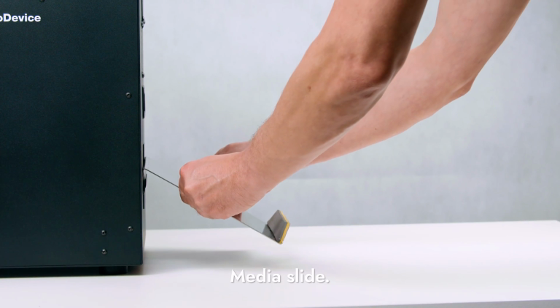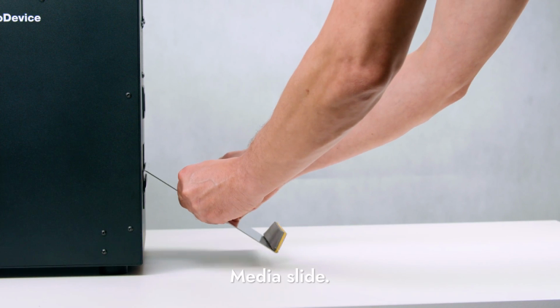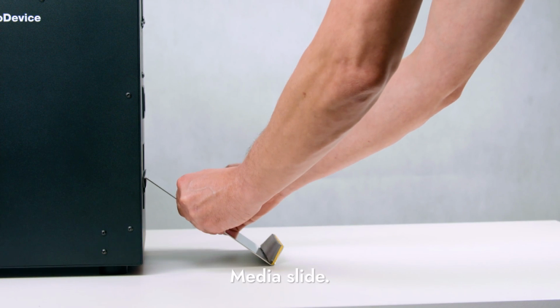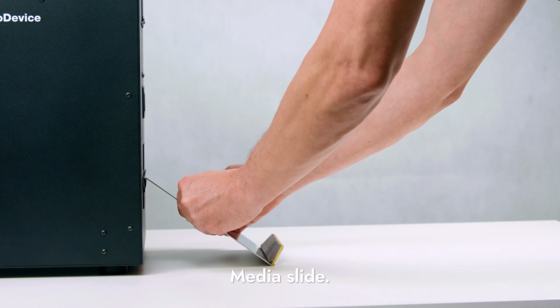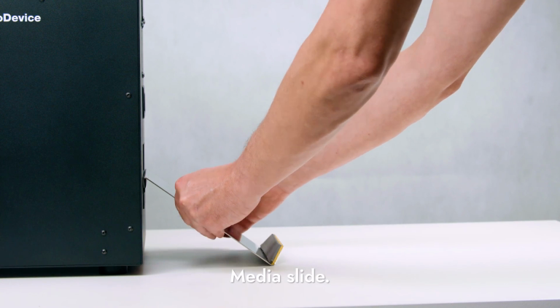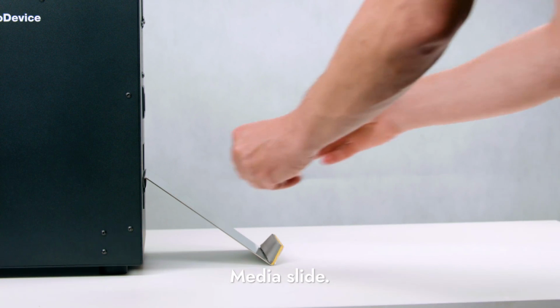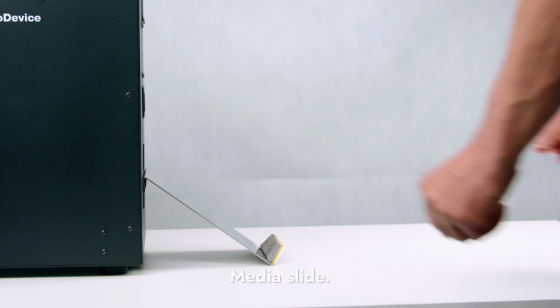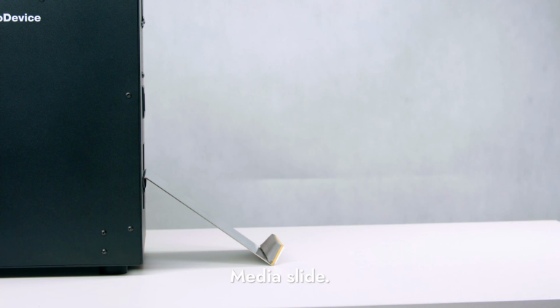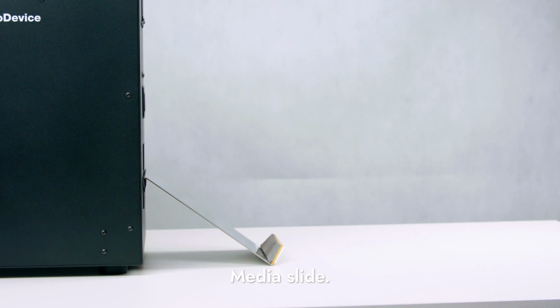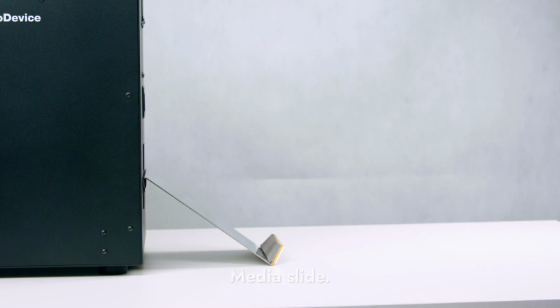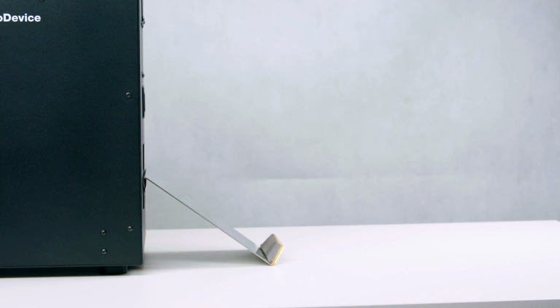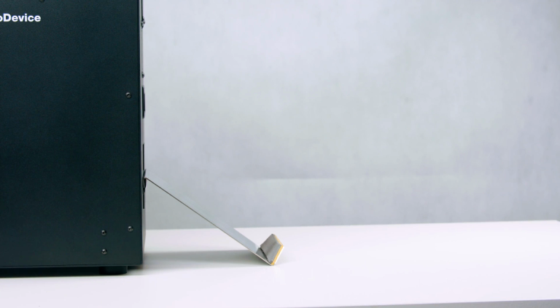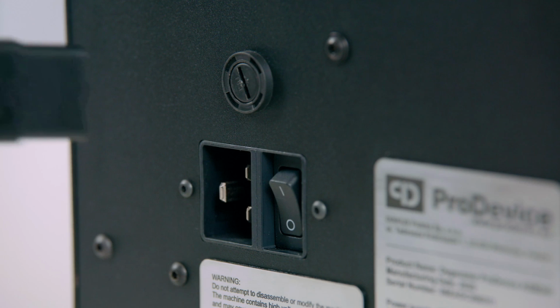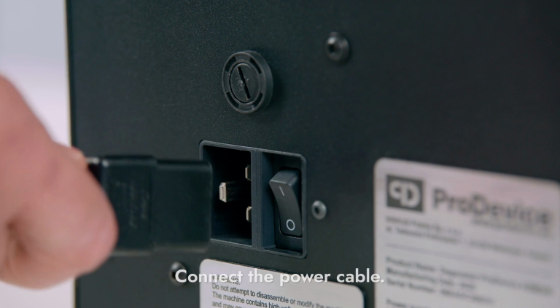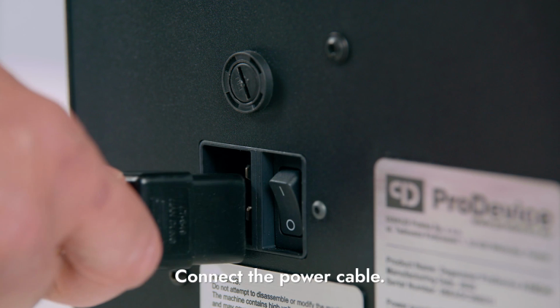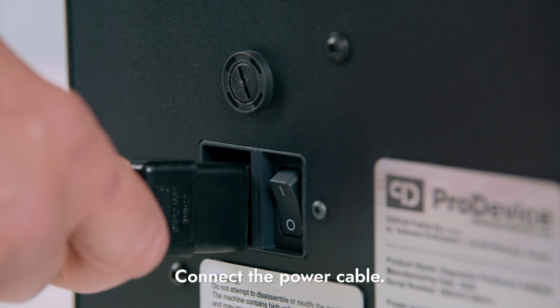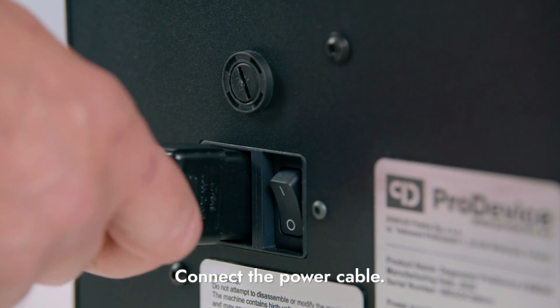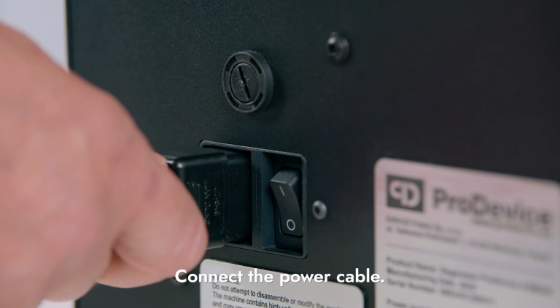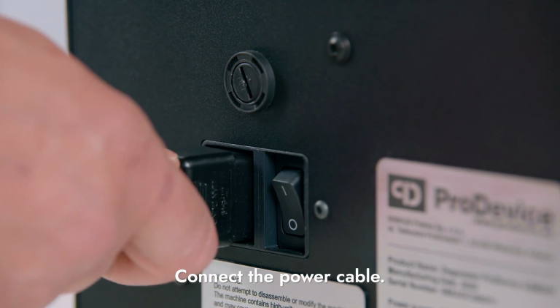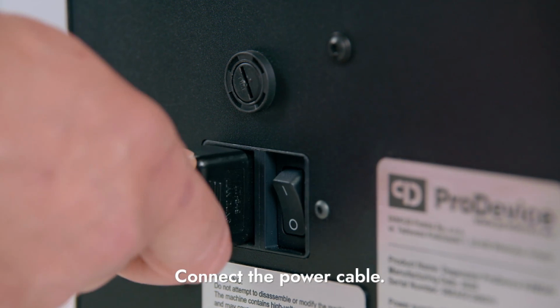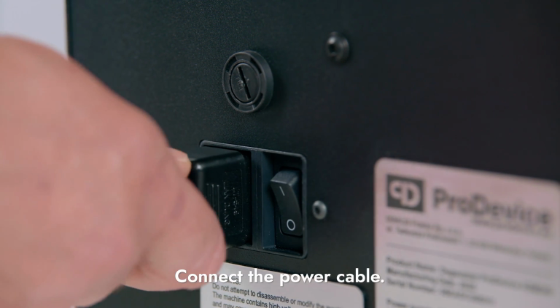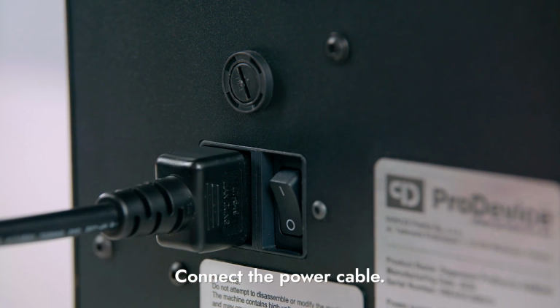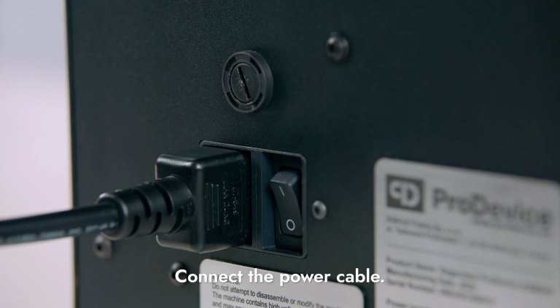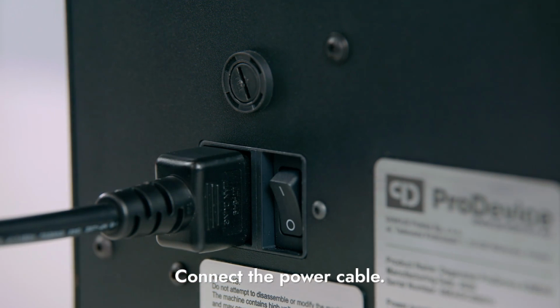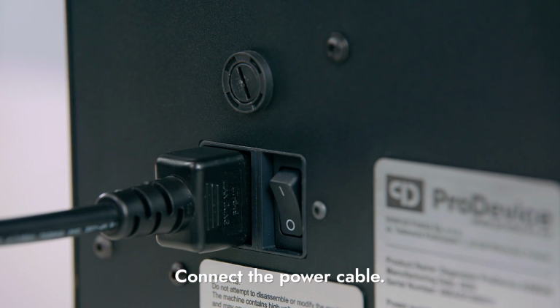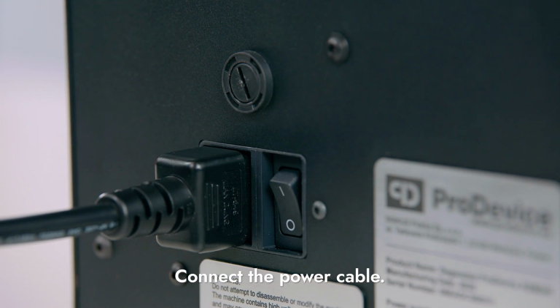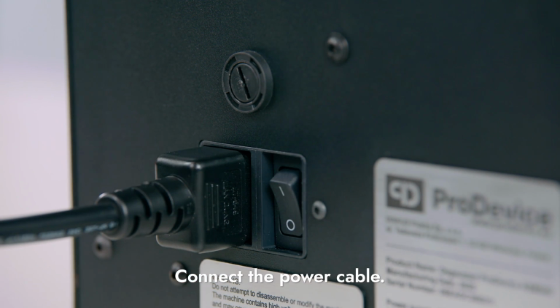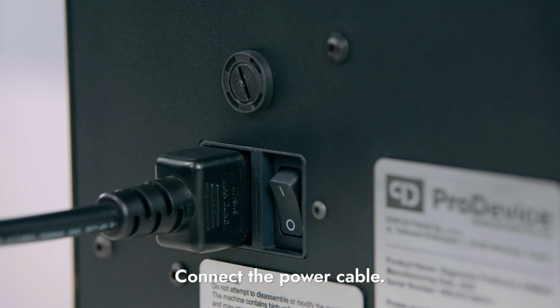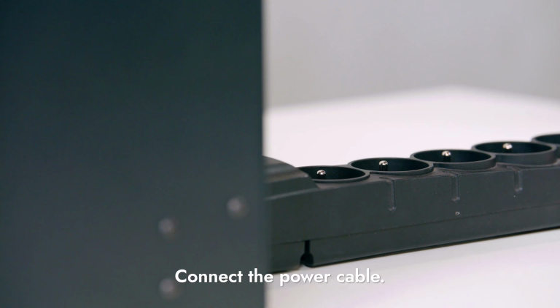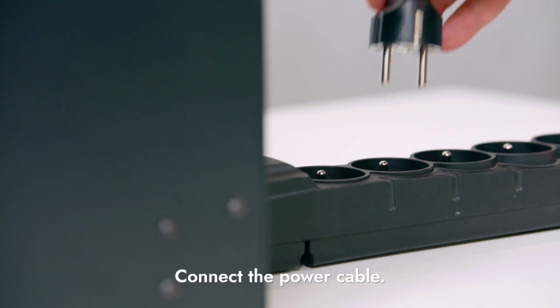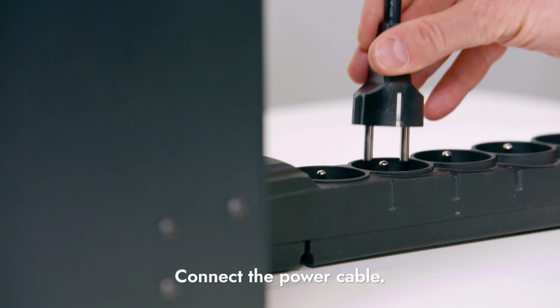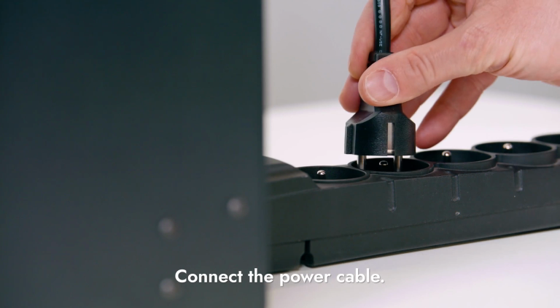Install the media slide. Connect the power cable to the Degausser and then to a power outlet.